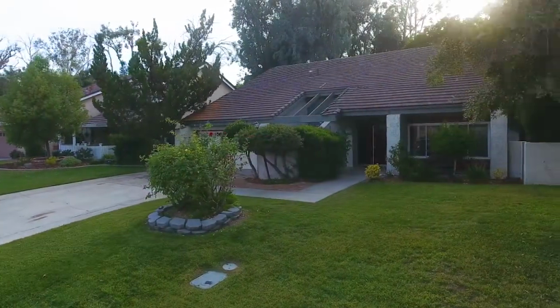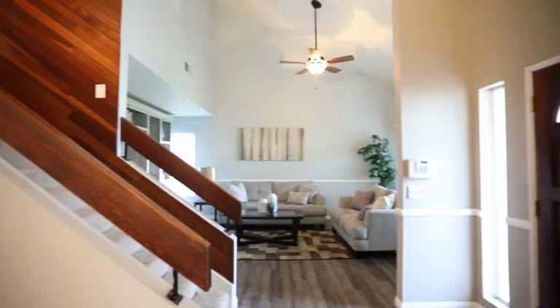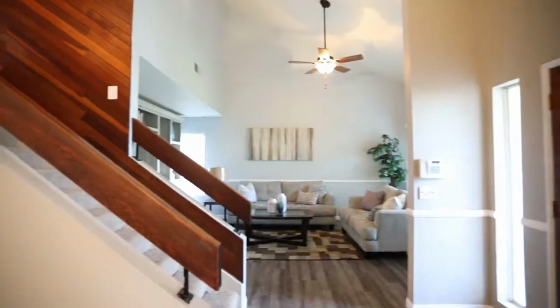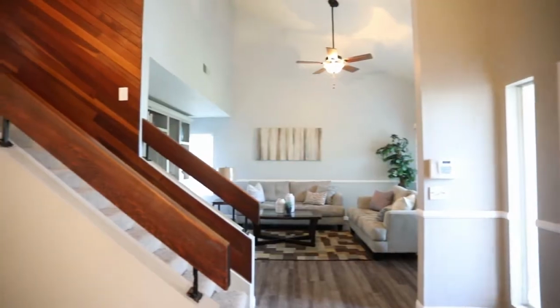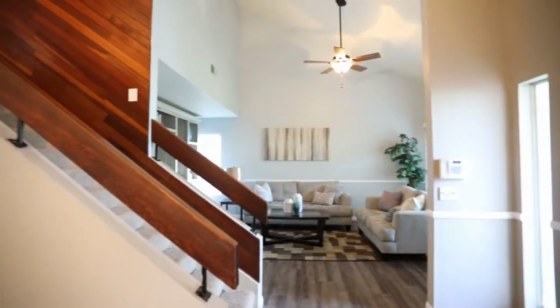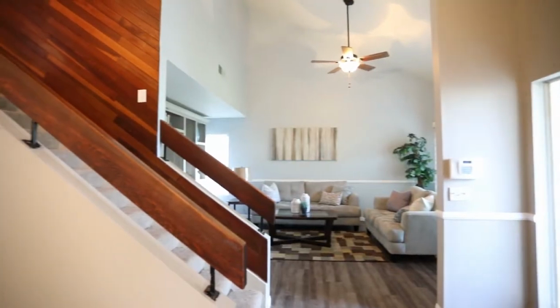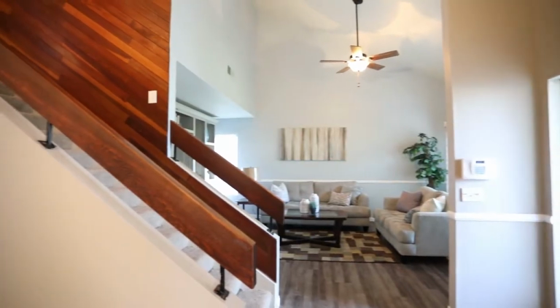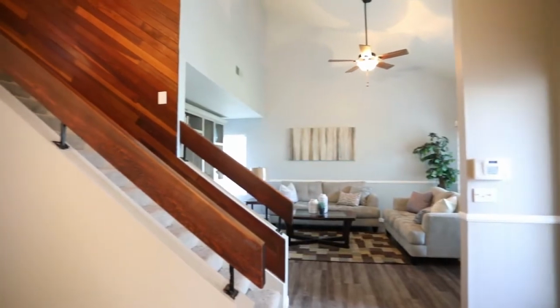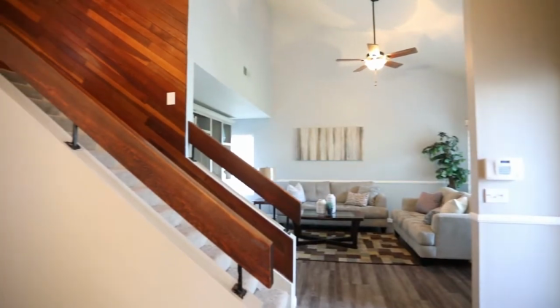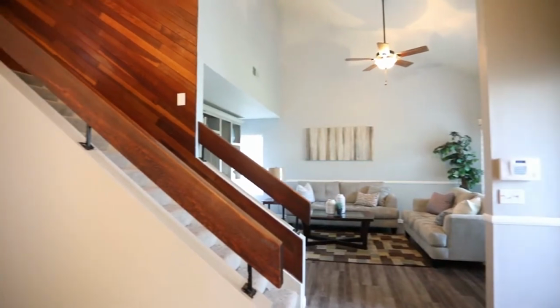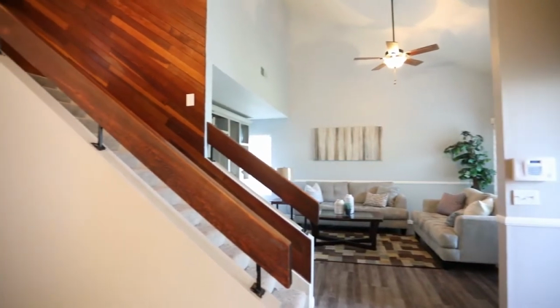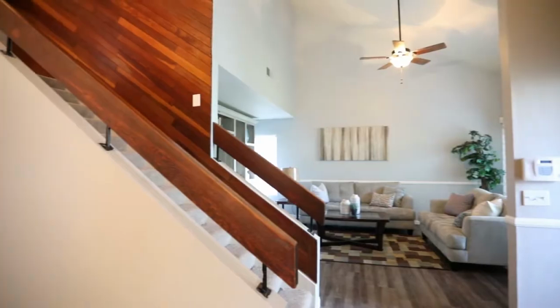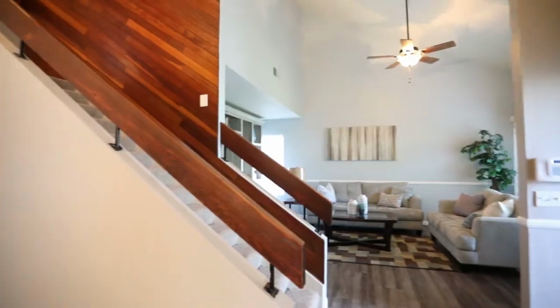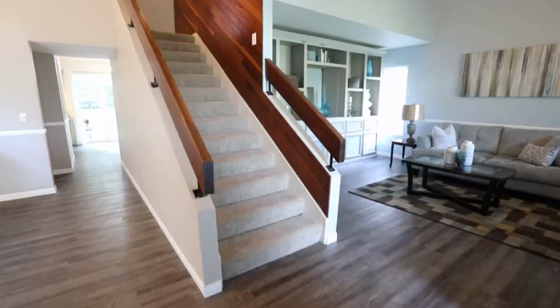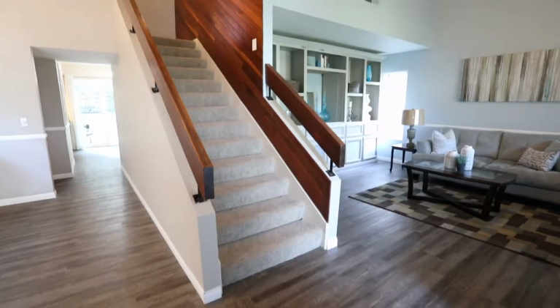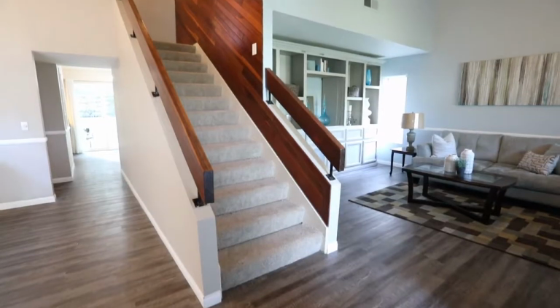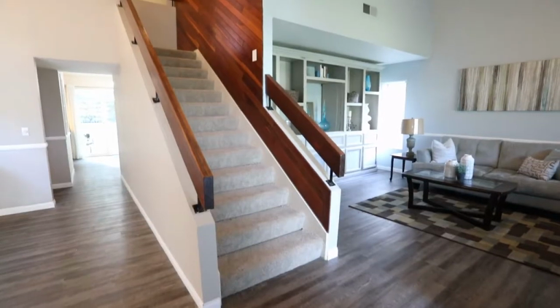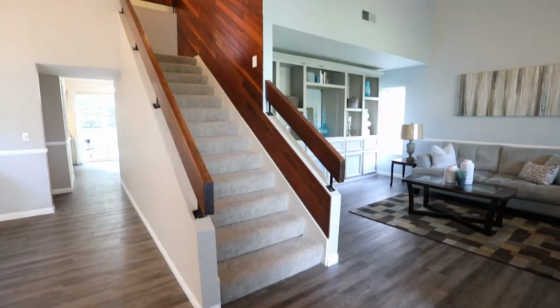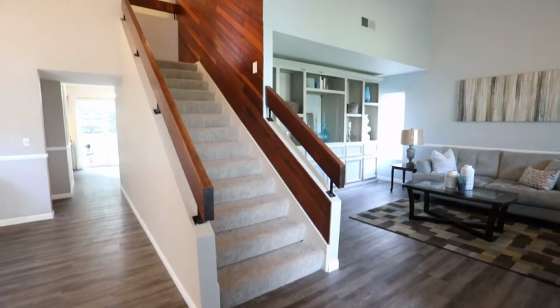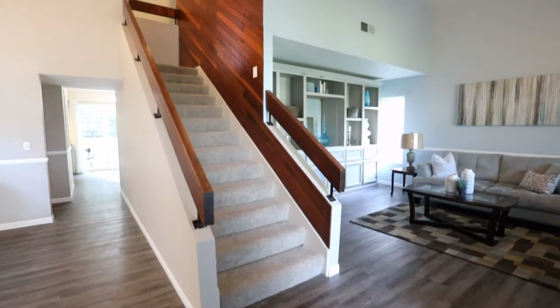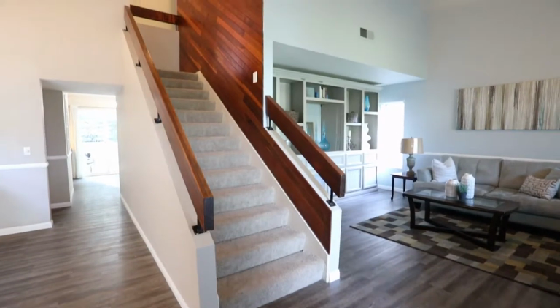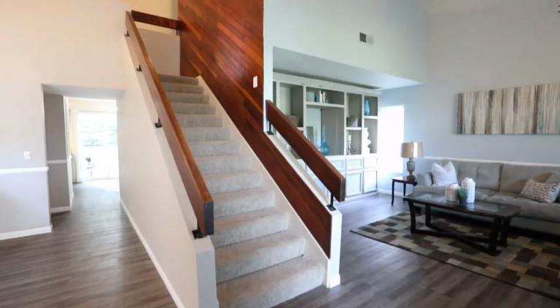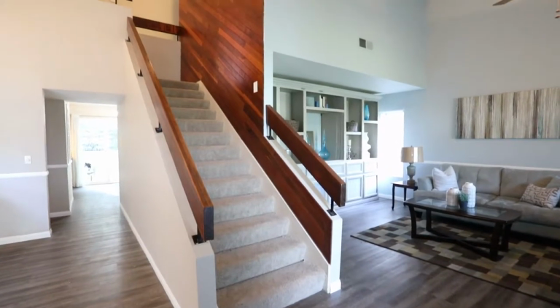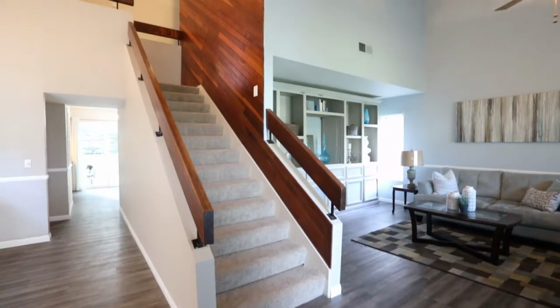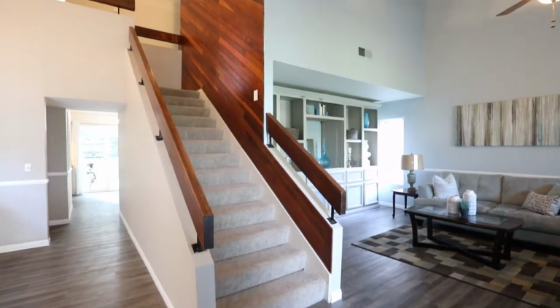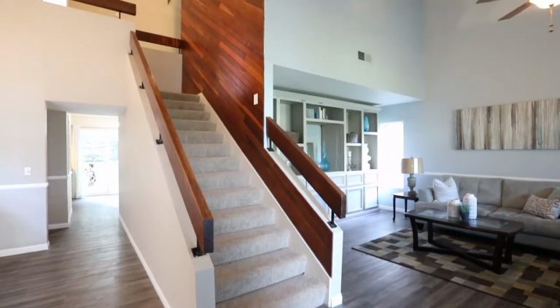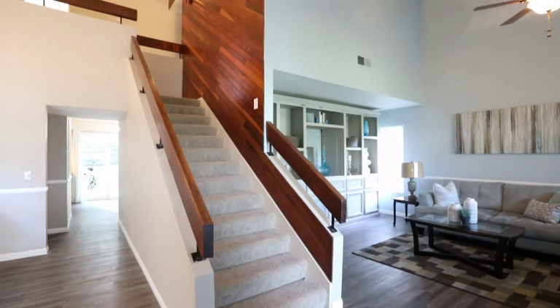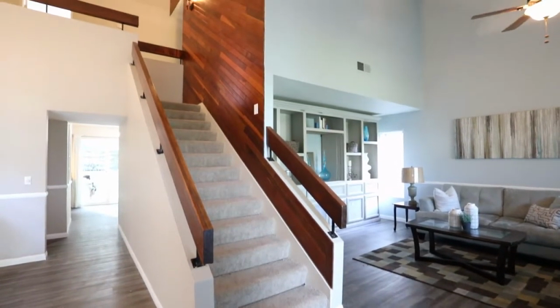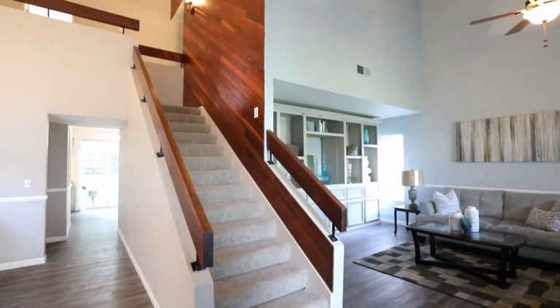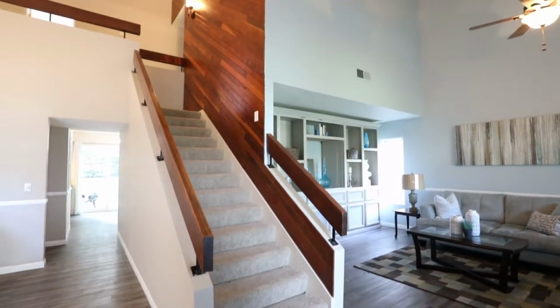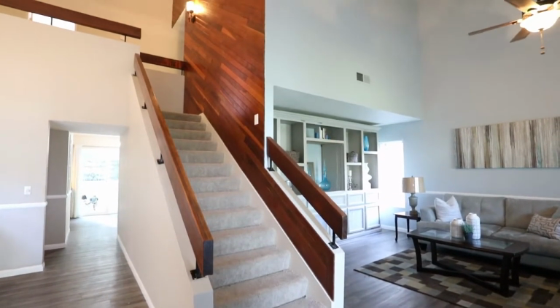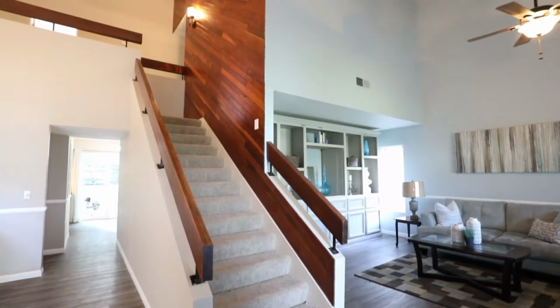As you enter the home, you are greeted by upgraded flooring, neutral paint, new carpet and new windows.